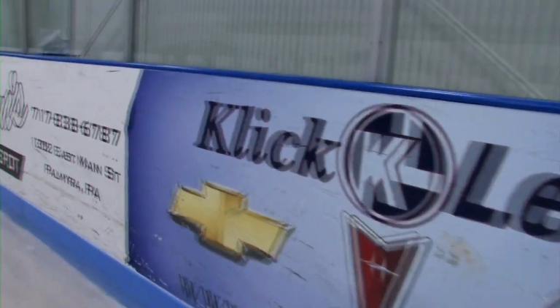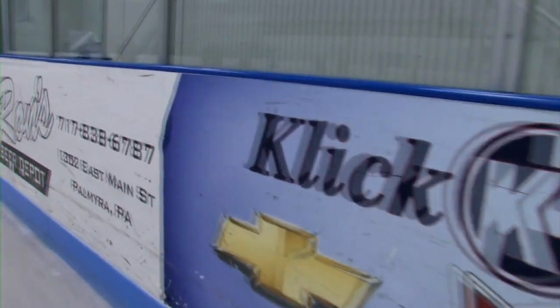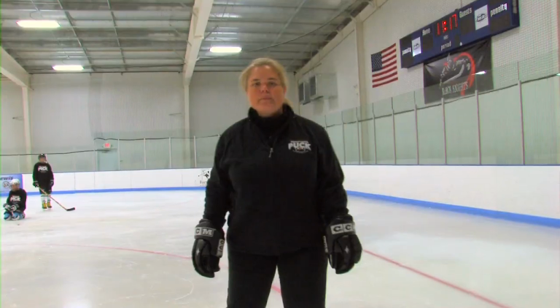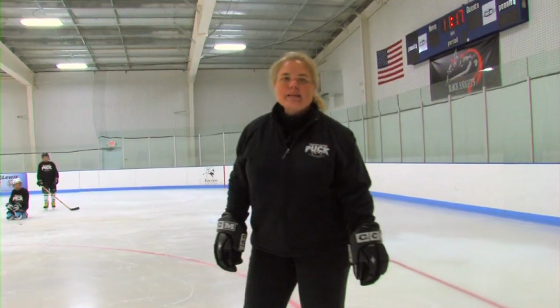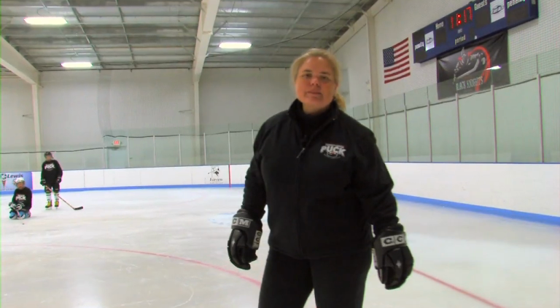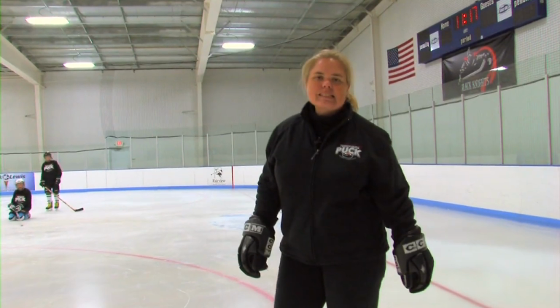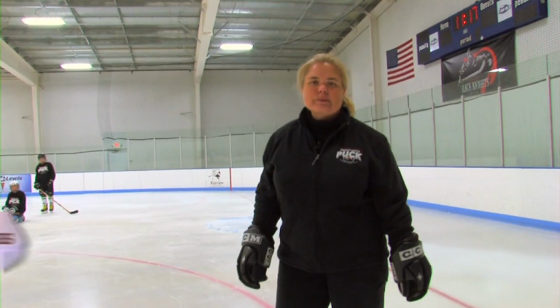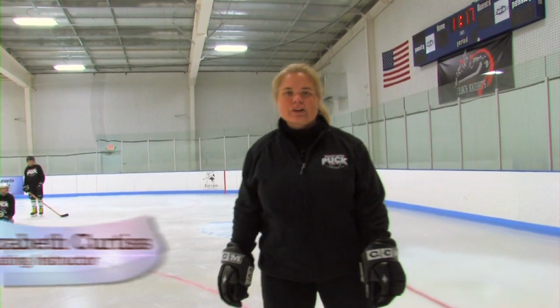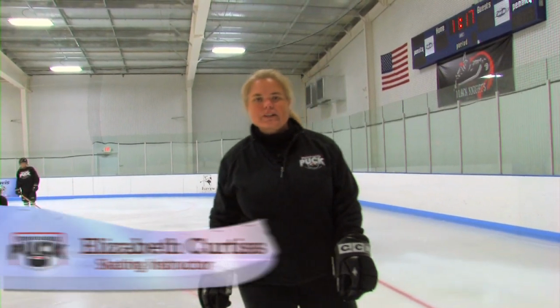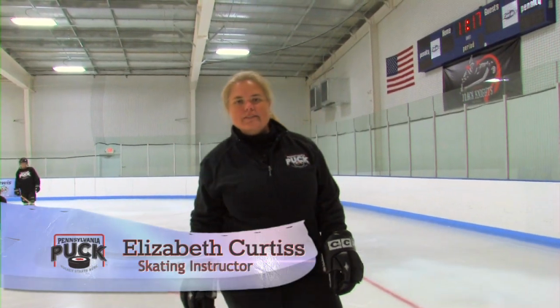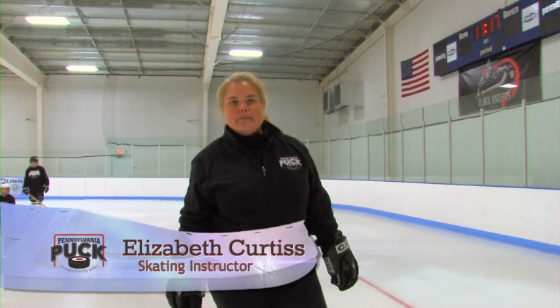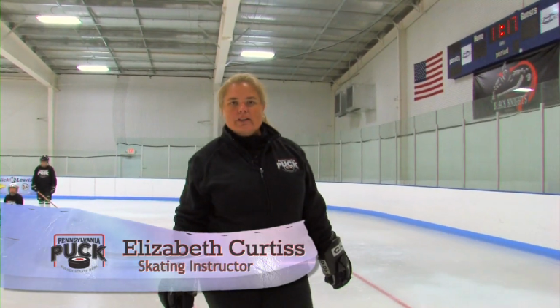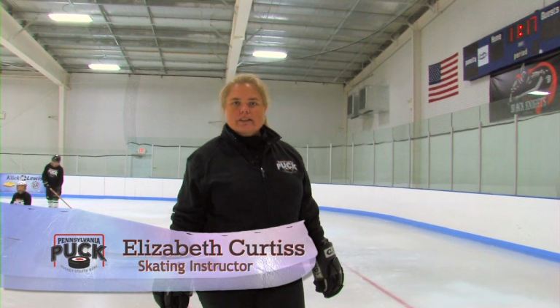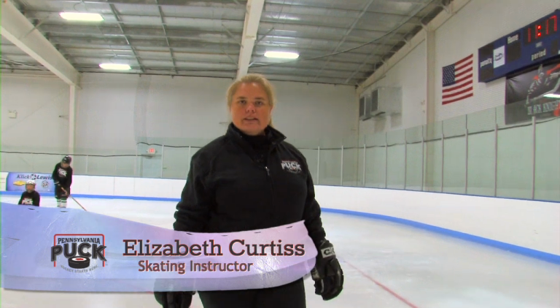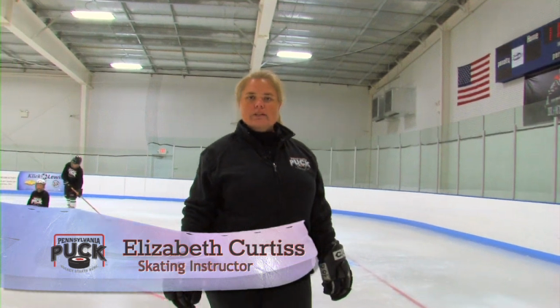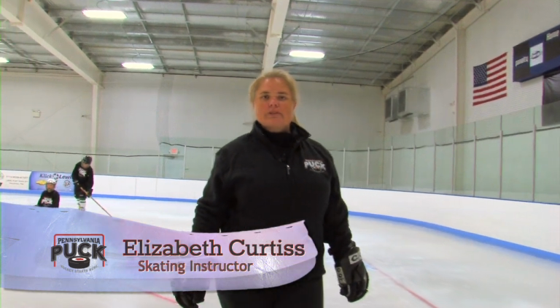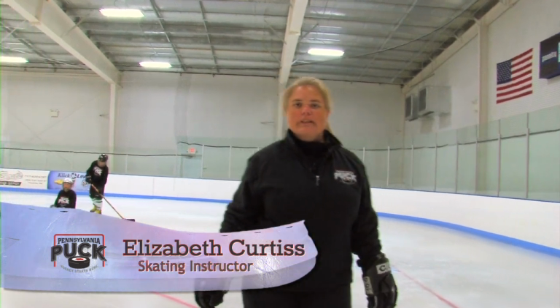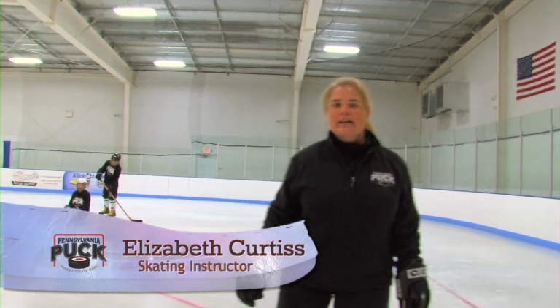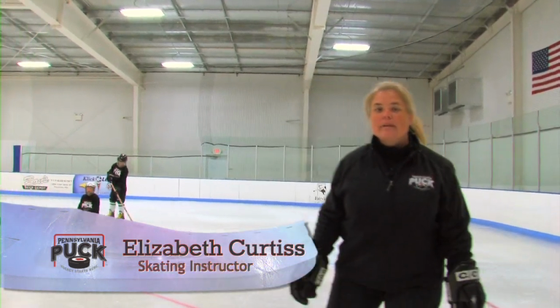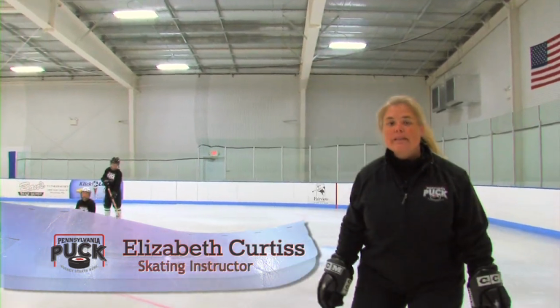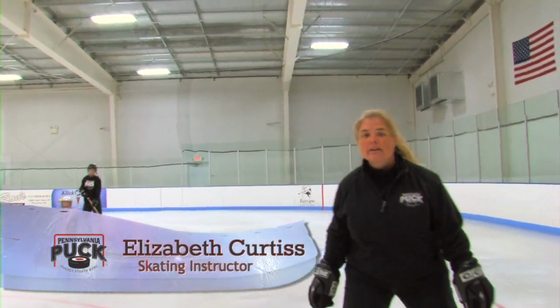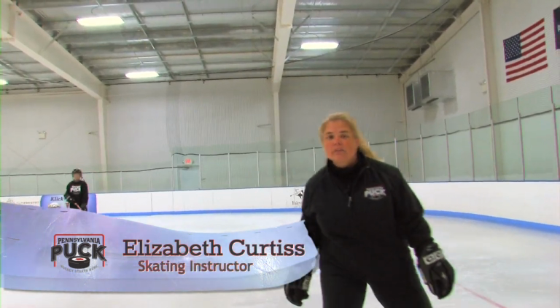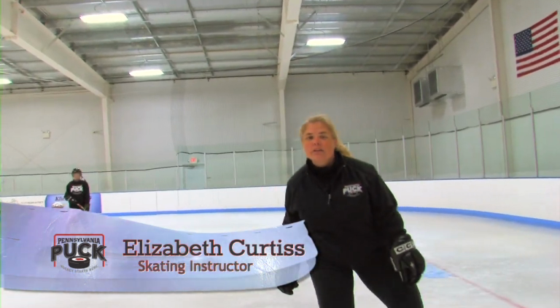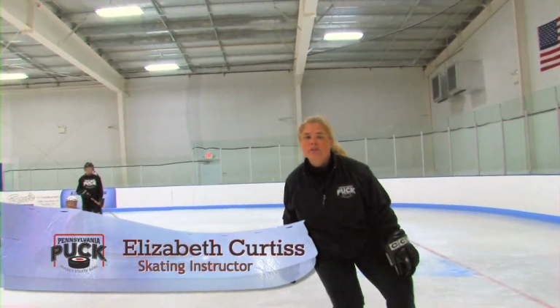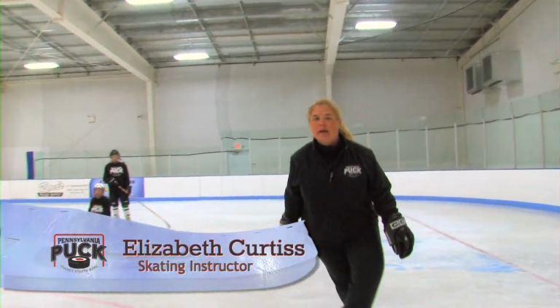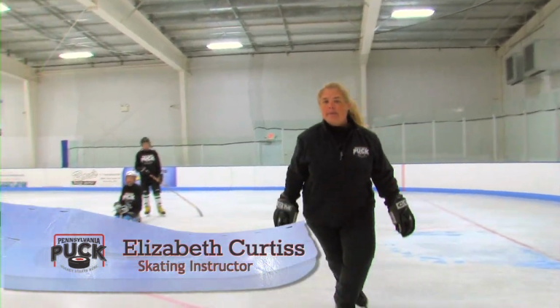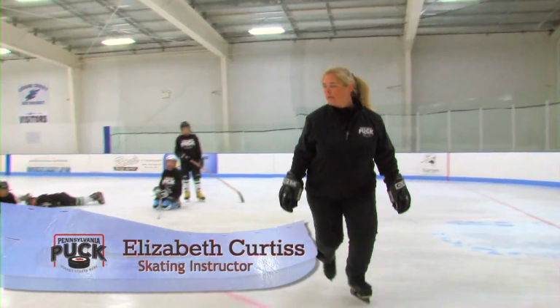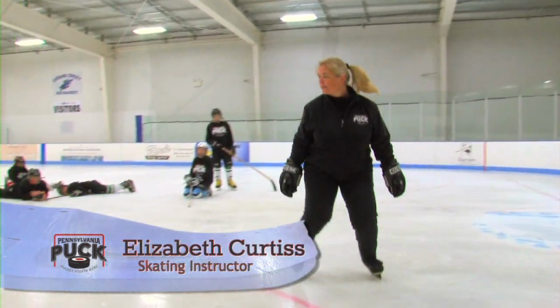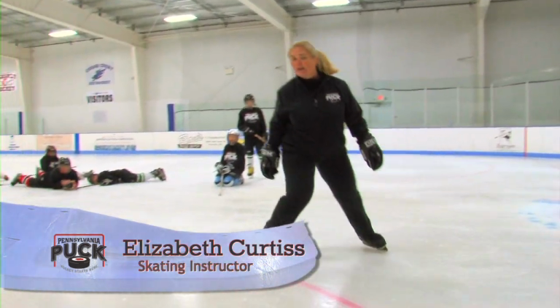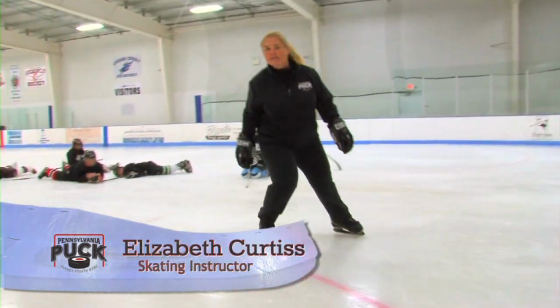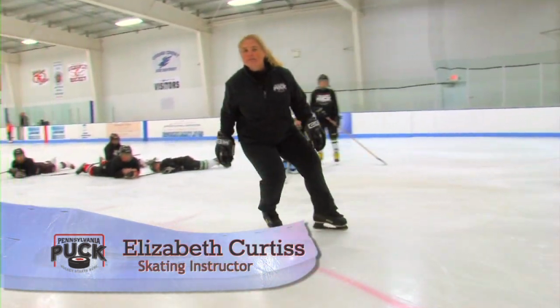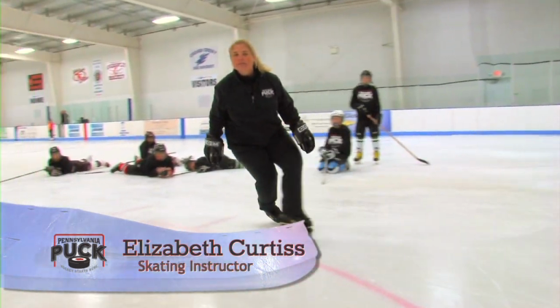Hi, my name is Elizabeth Curtis. I'm here at the Click Lewis Arena, and I'm here to talk to you about backwards crossovers.